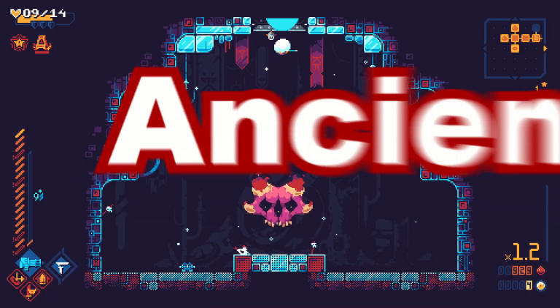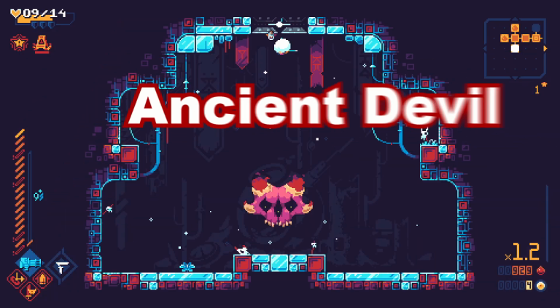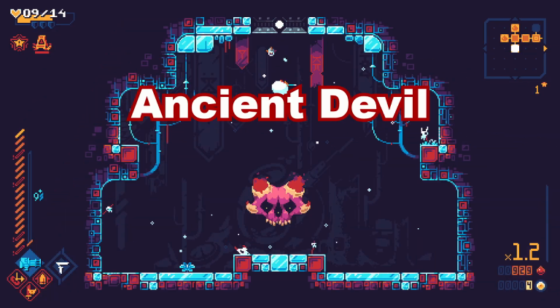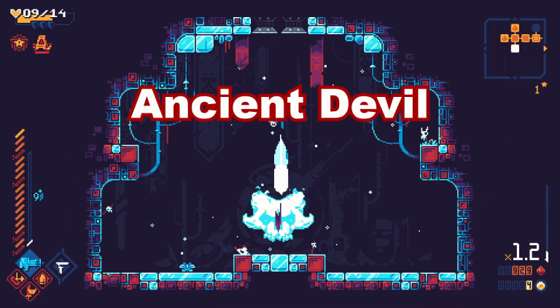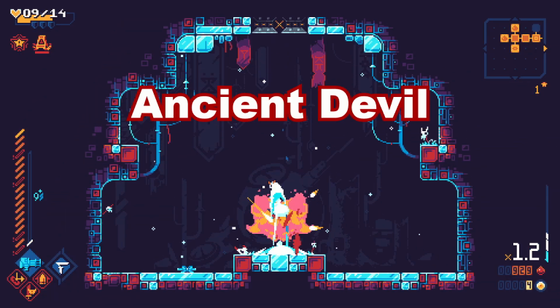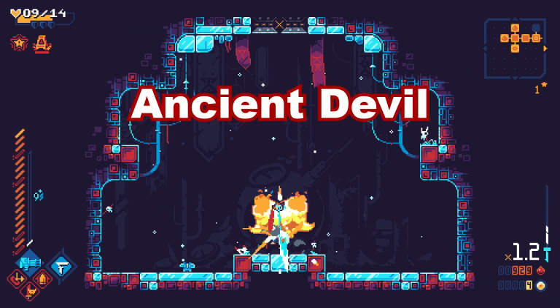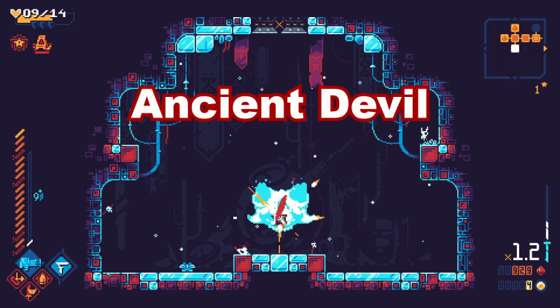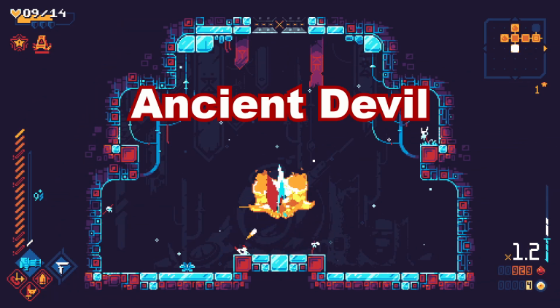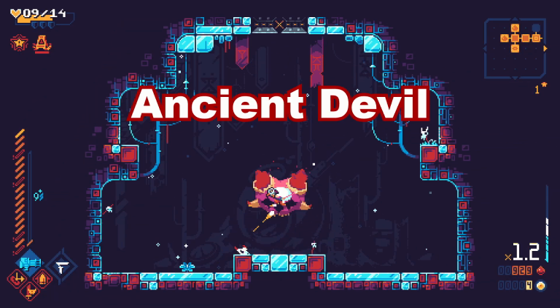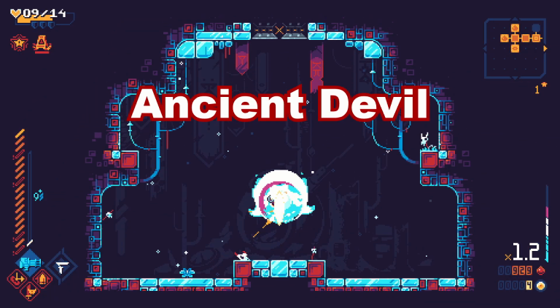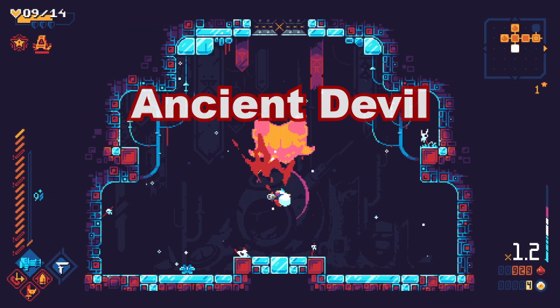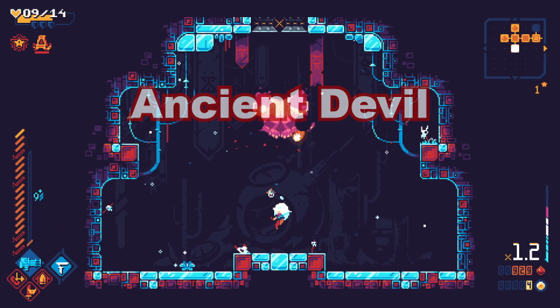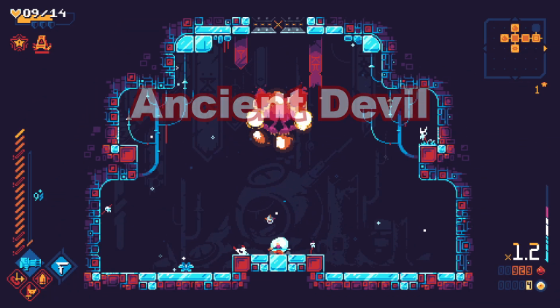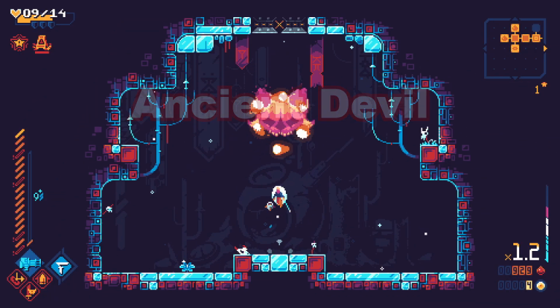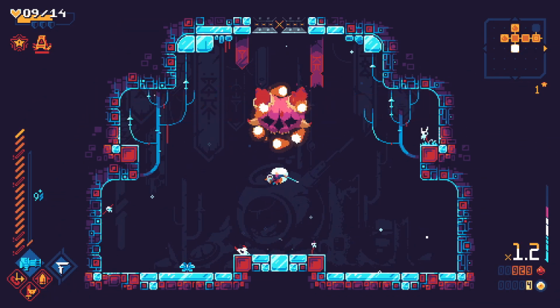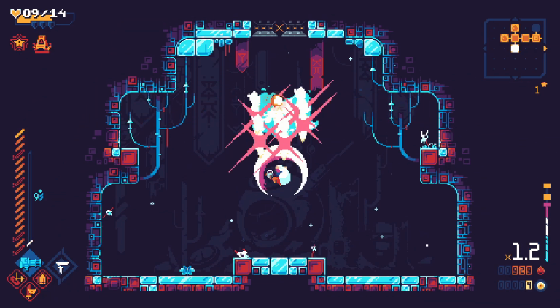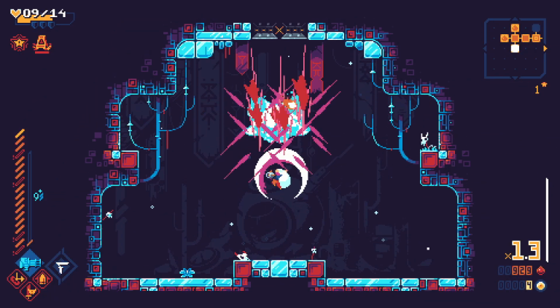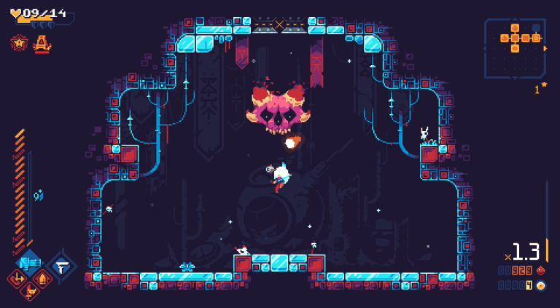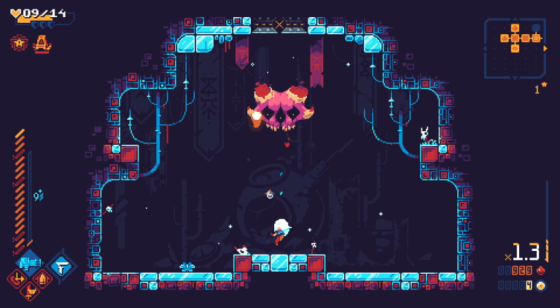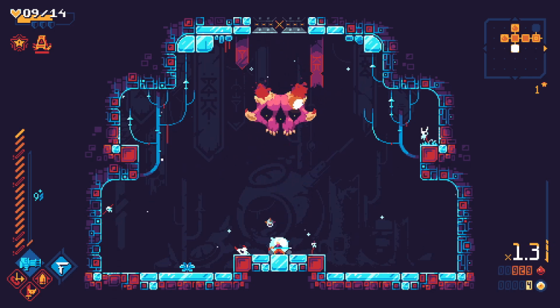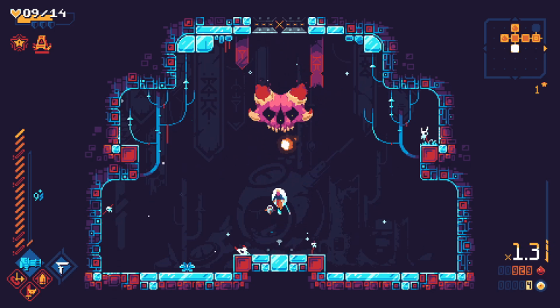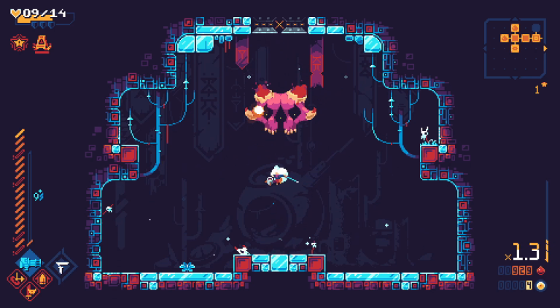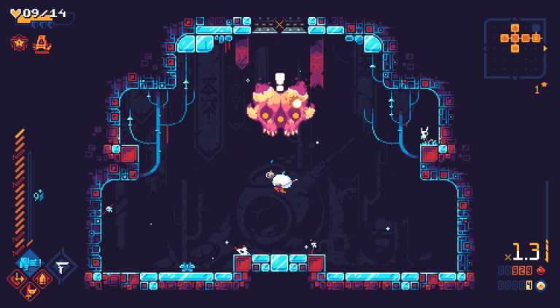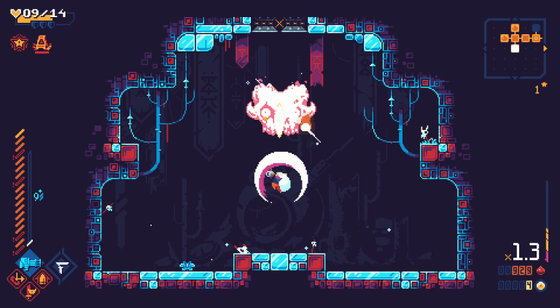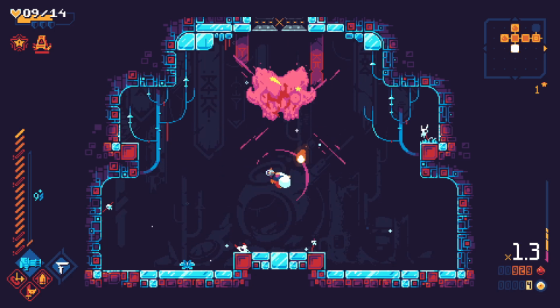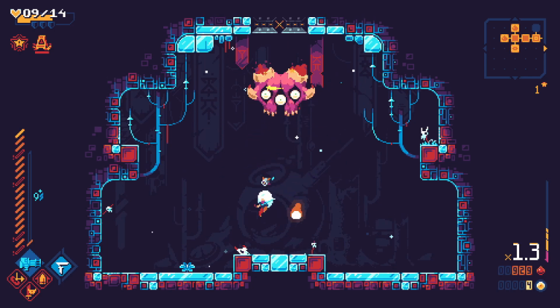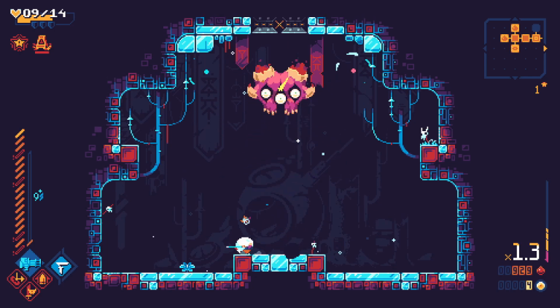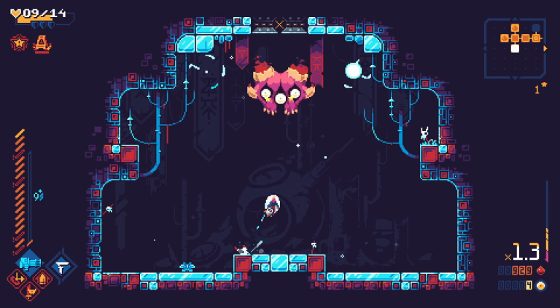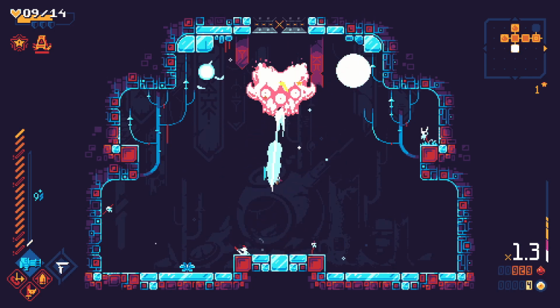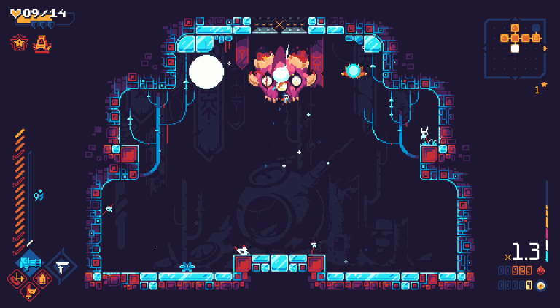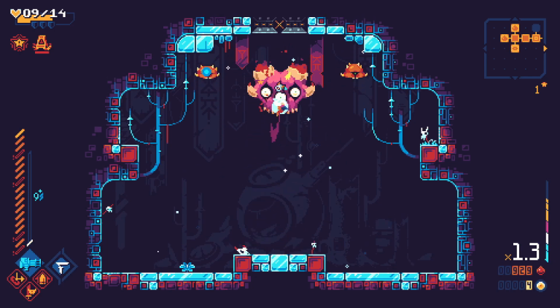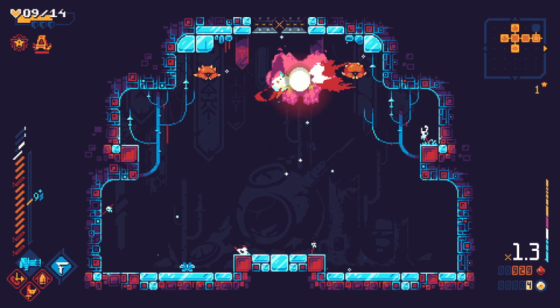Try to keep the Ancient Devil low to the ground. When flashing without an exclamation, move away as it spawns a circle of bullets. Then, jump in and smash them back!